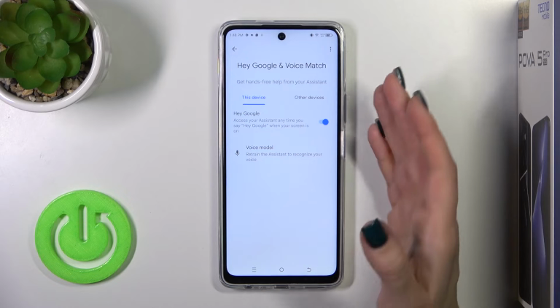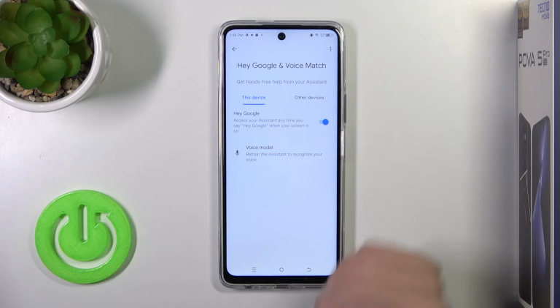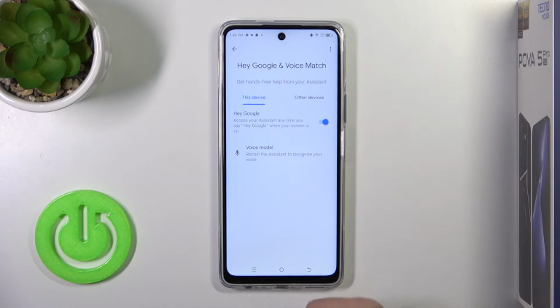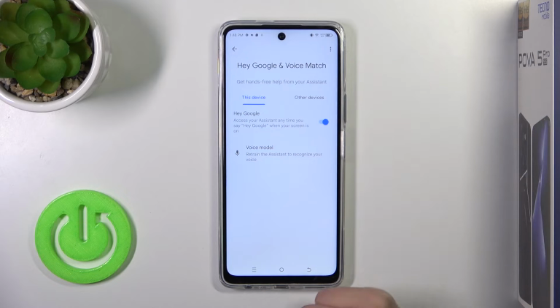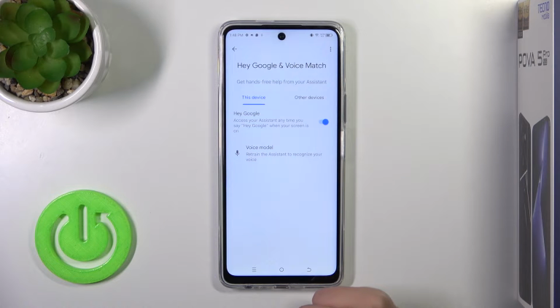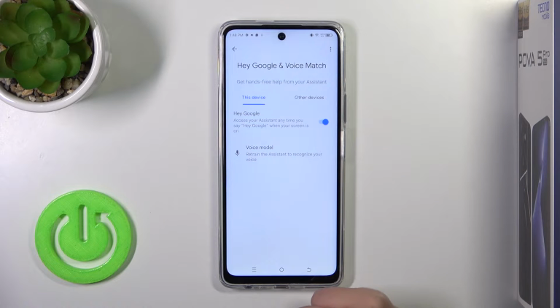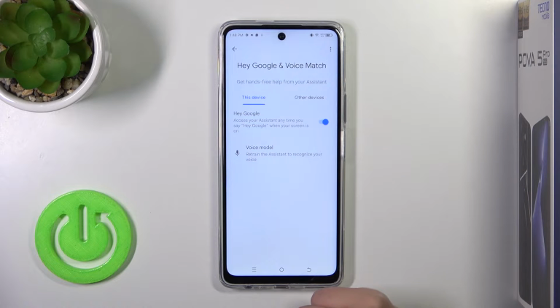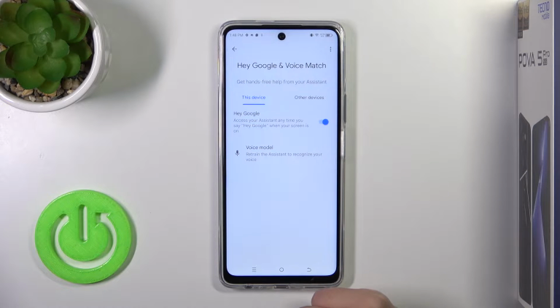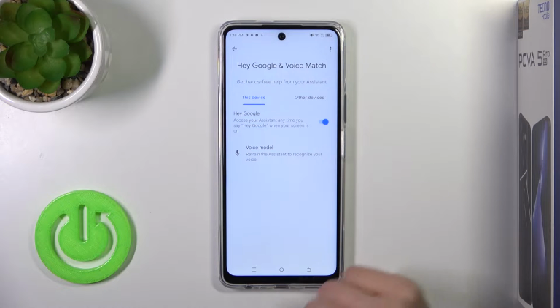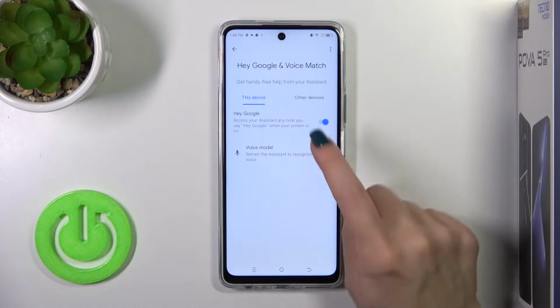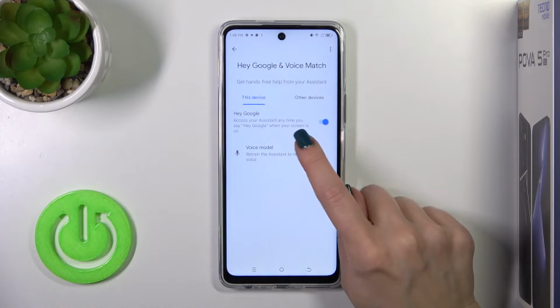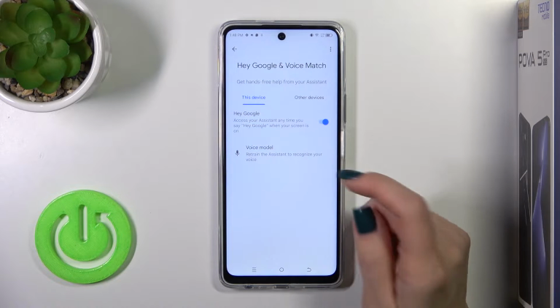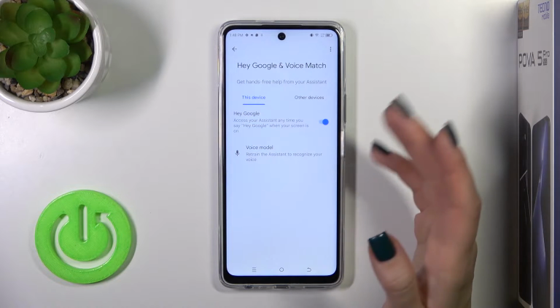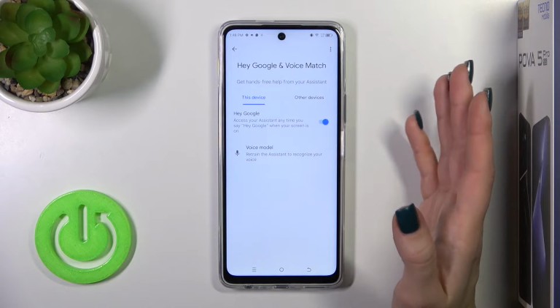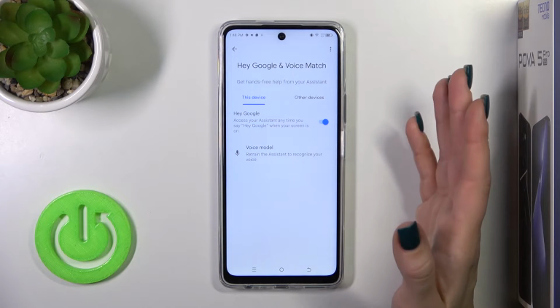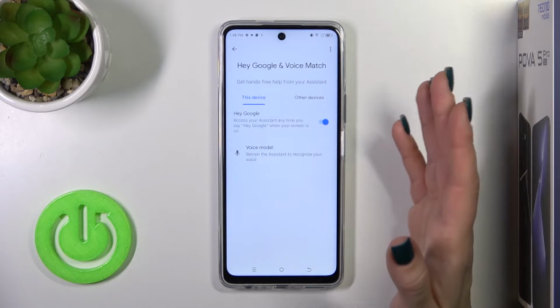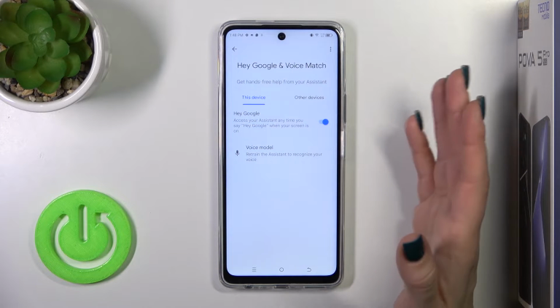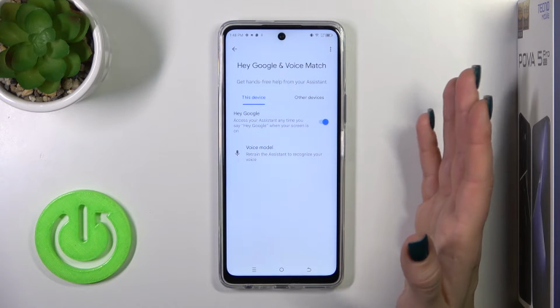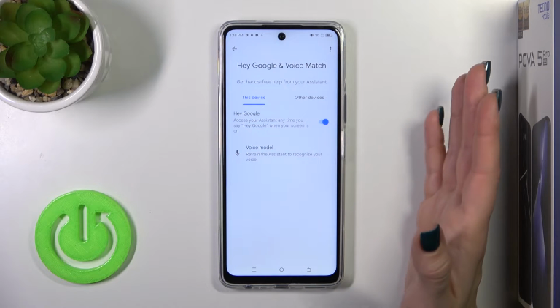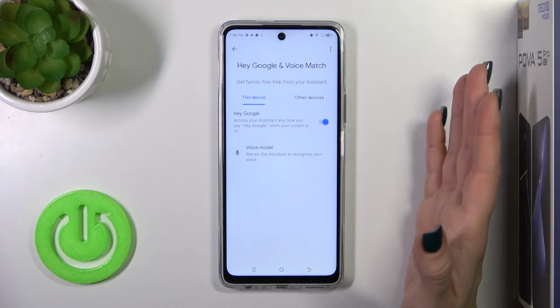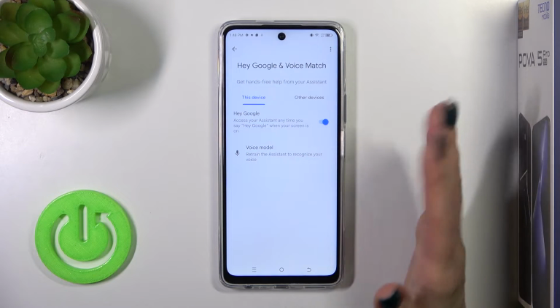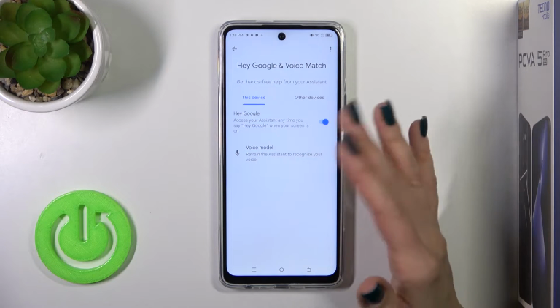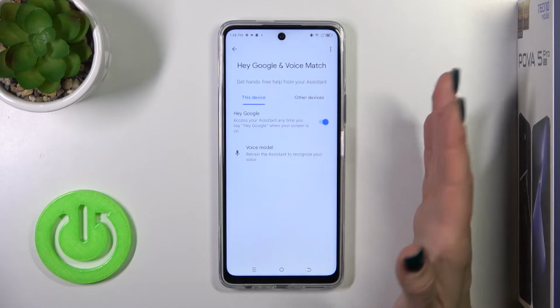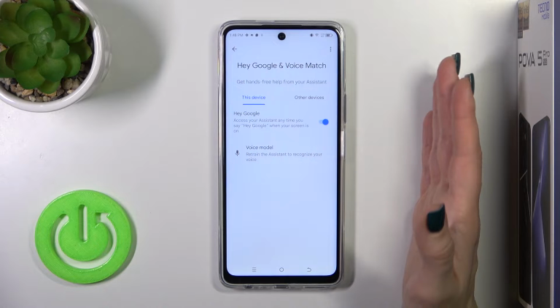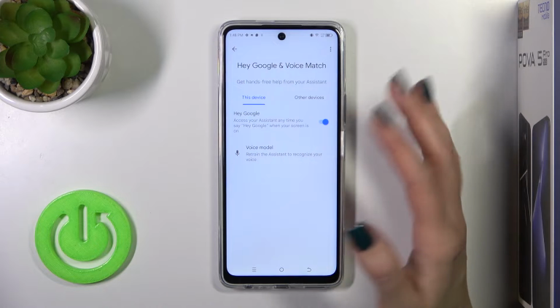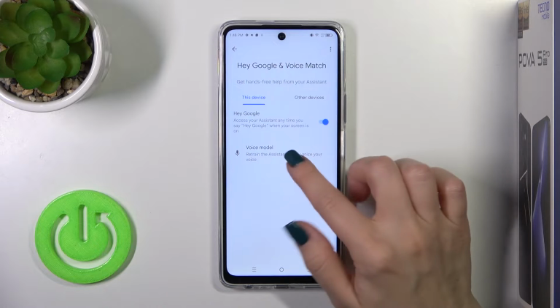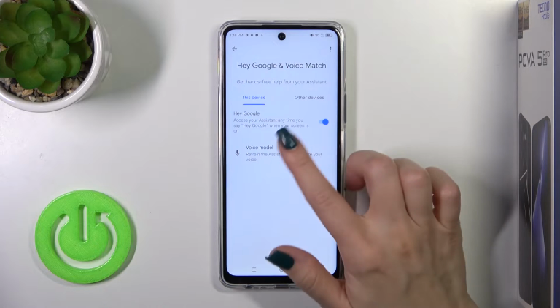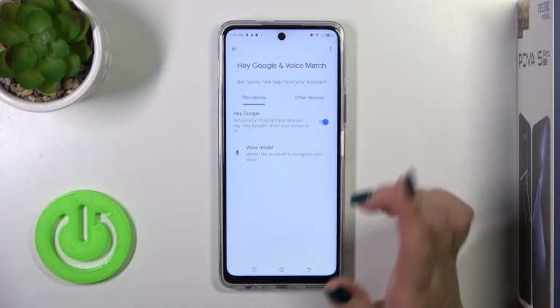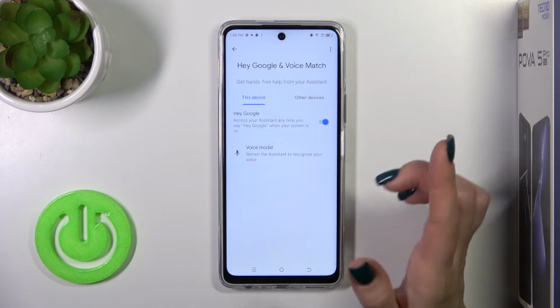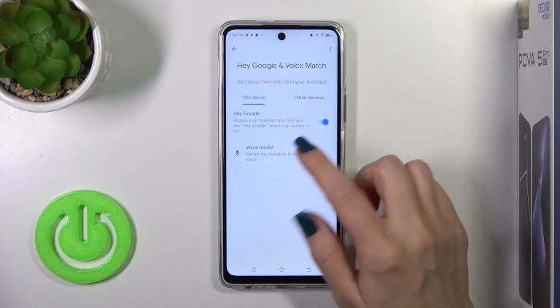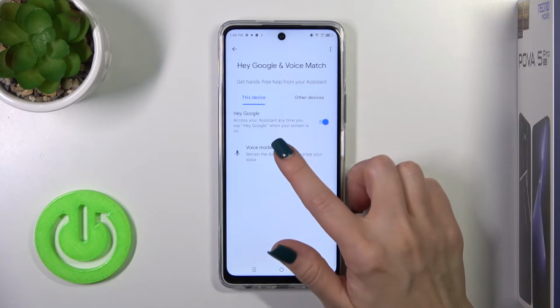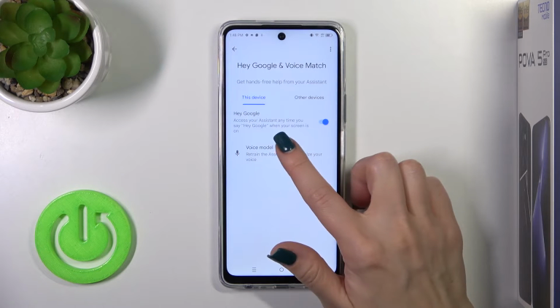But if you want the assistant to recognize your voice whenever you say Okay Google or Hey Google, you should add your voice model.